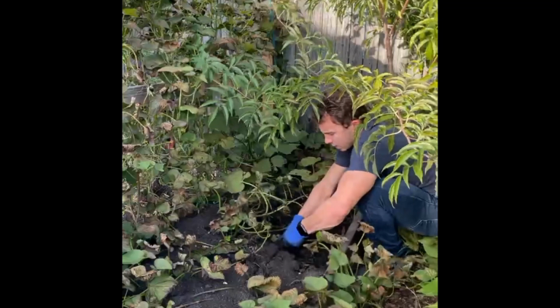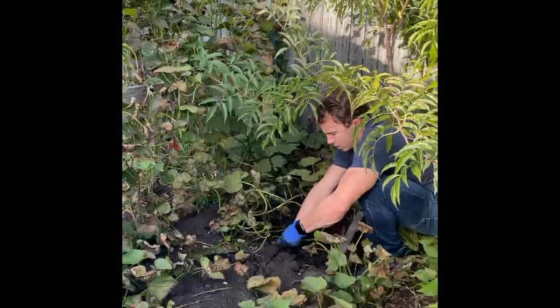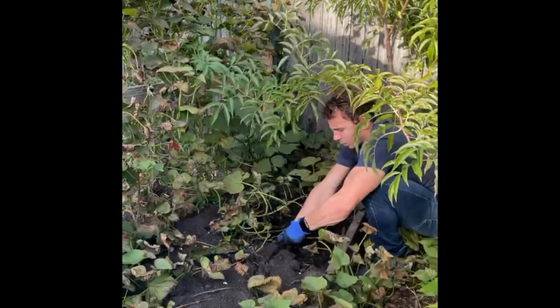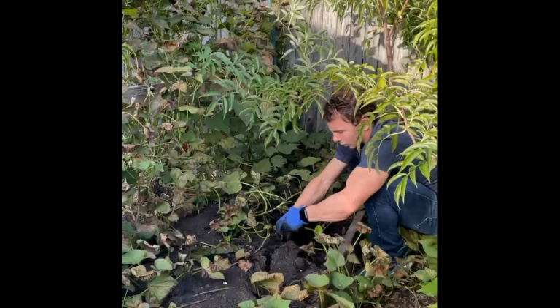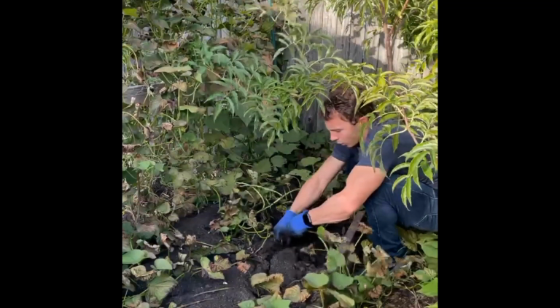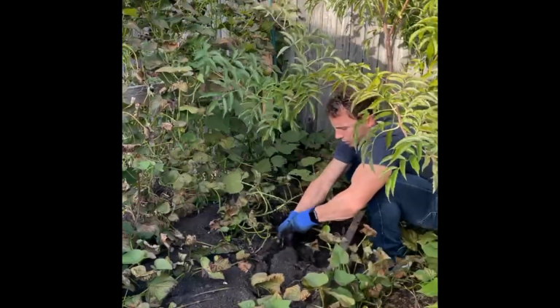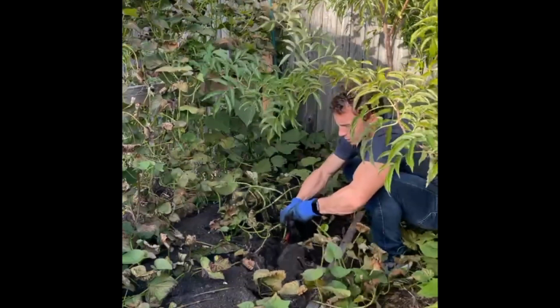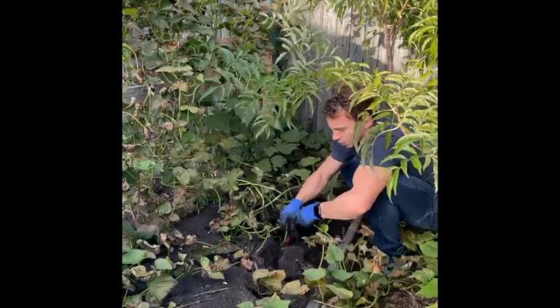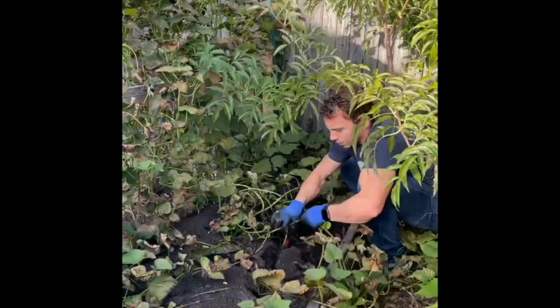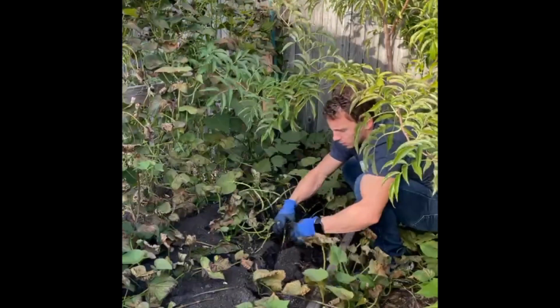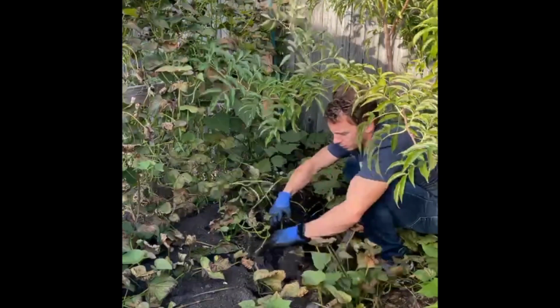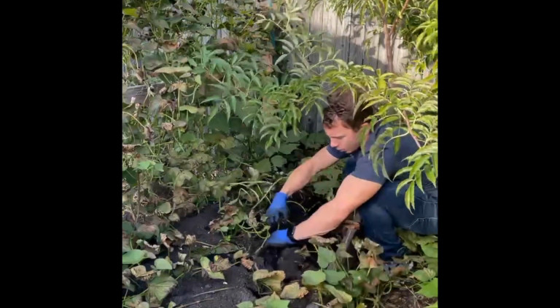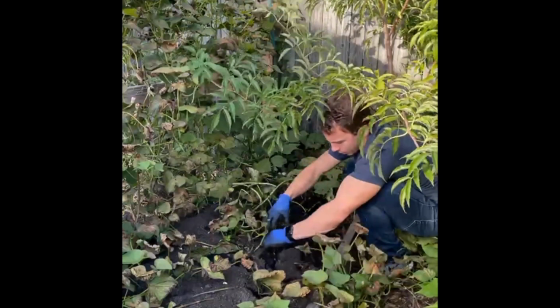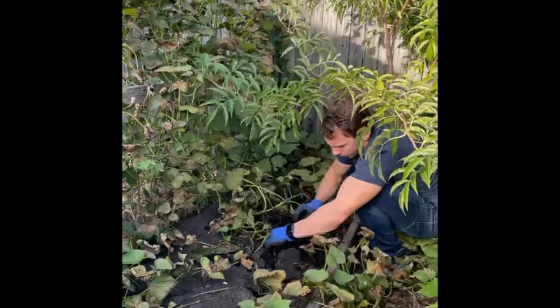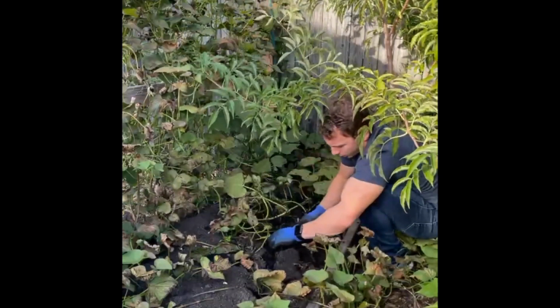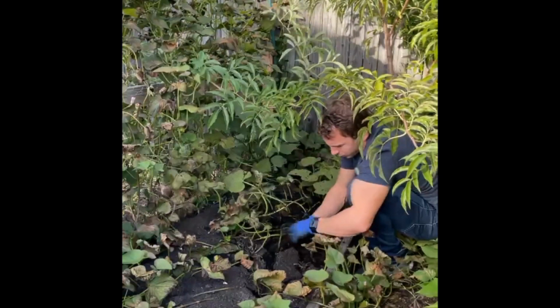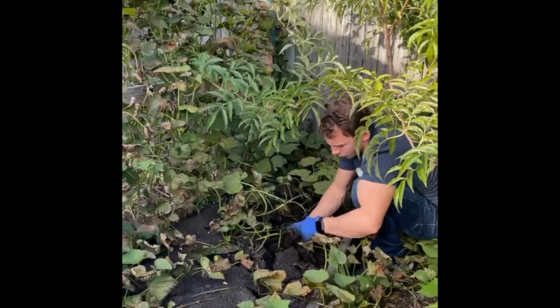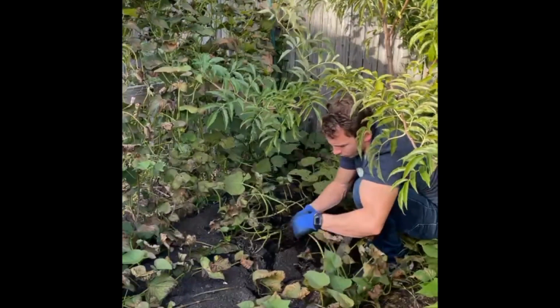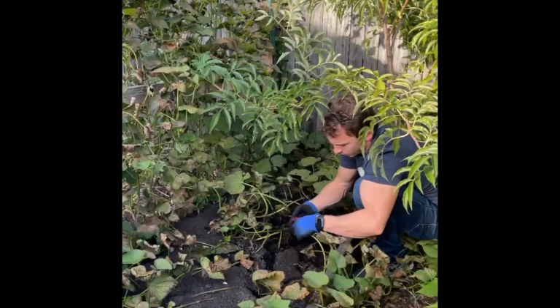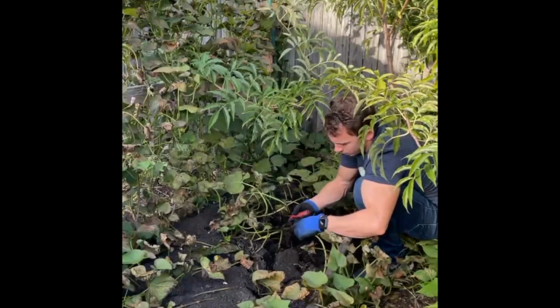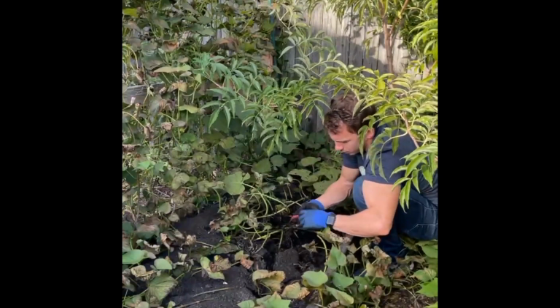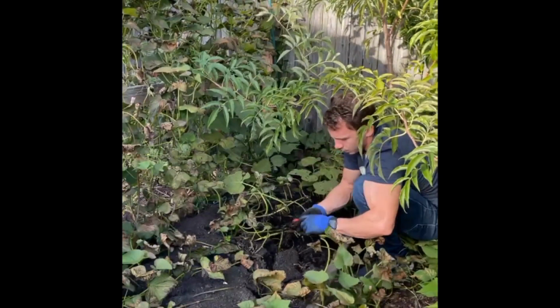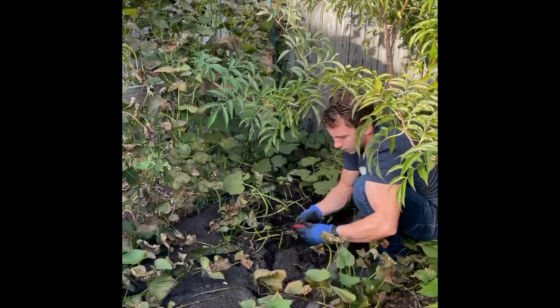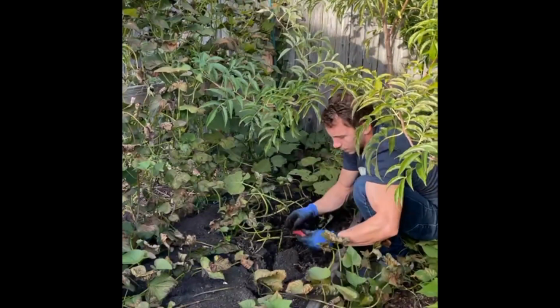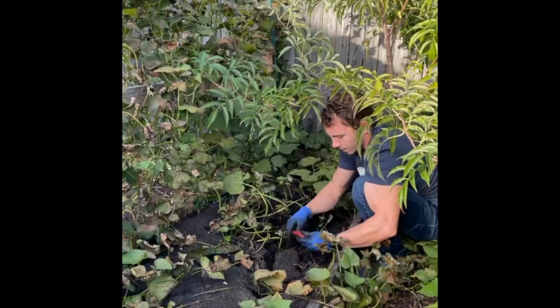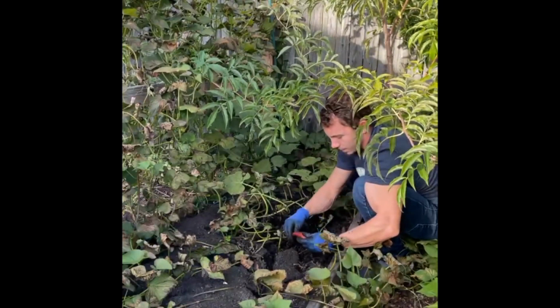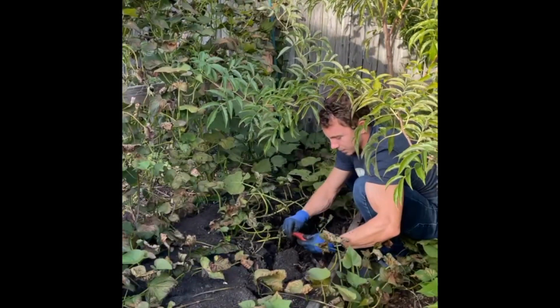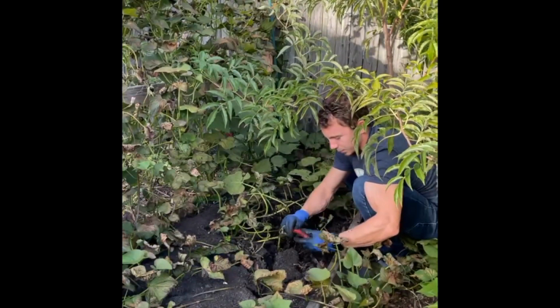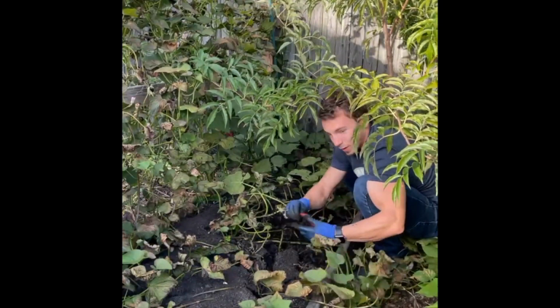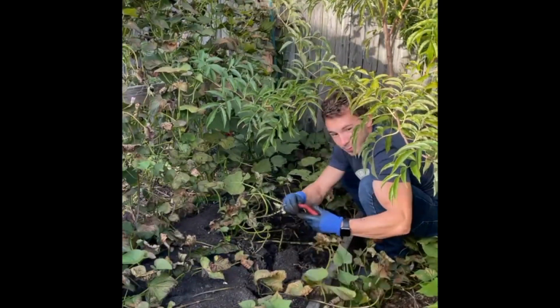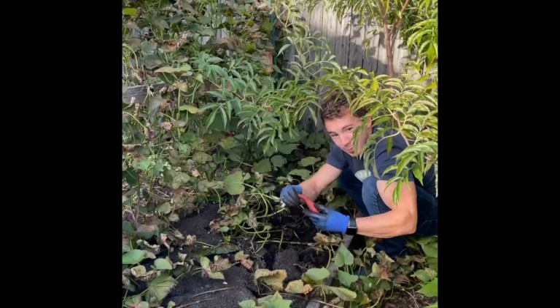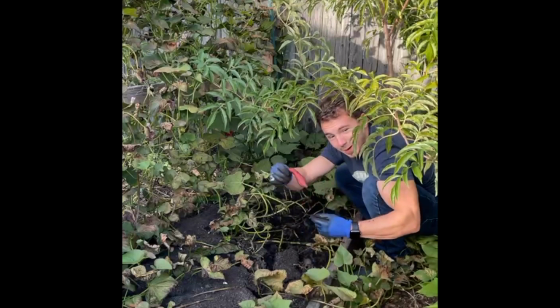Here we go — here's a small one, a little baby sweet potato.